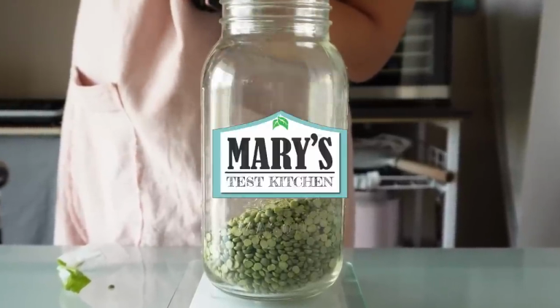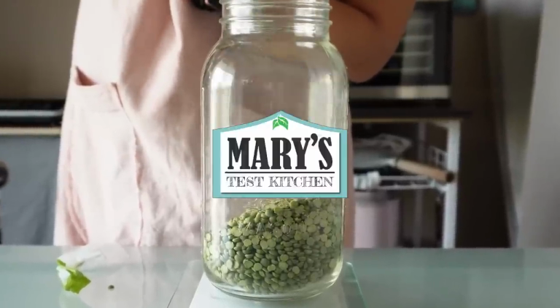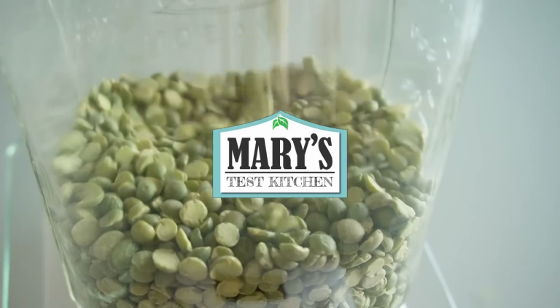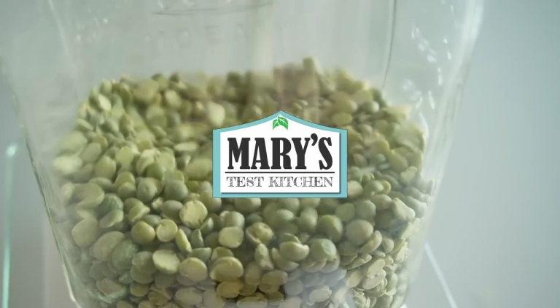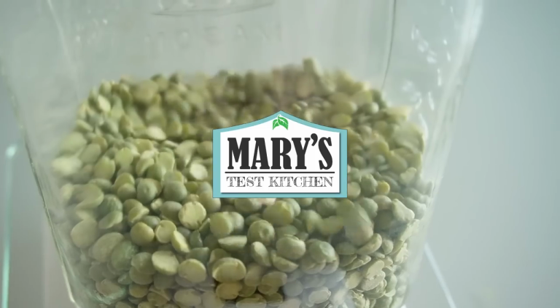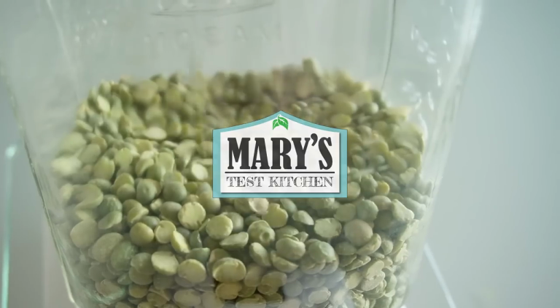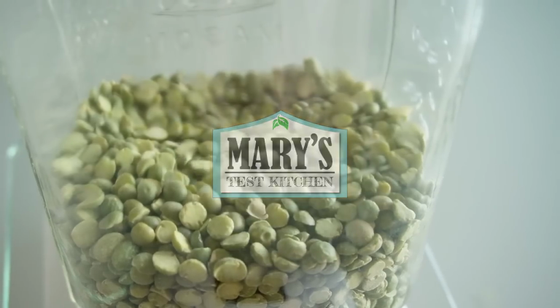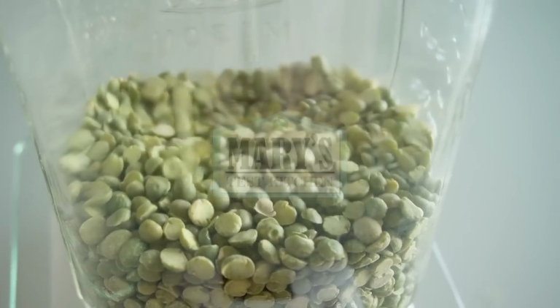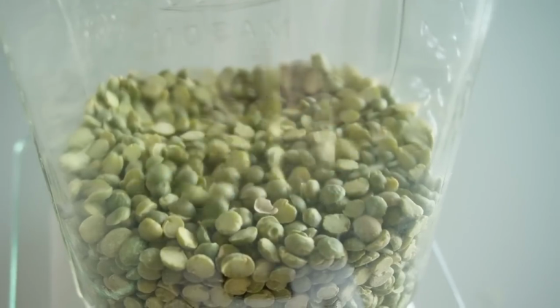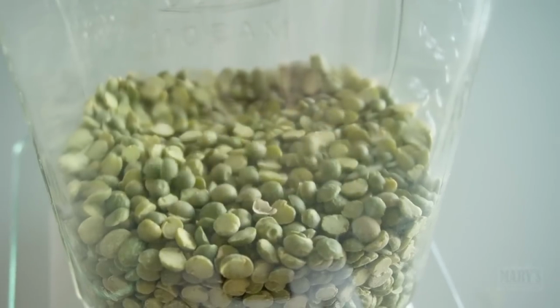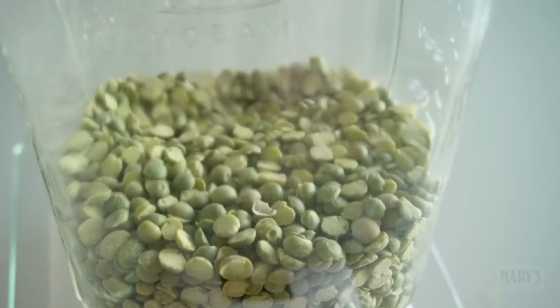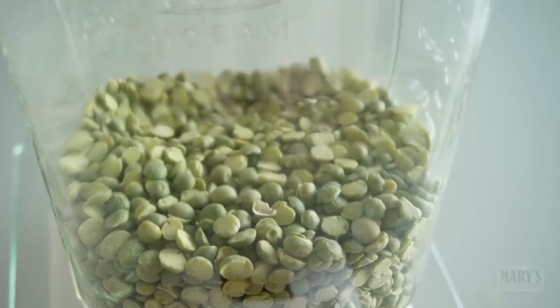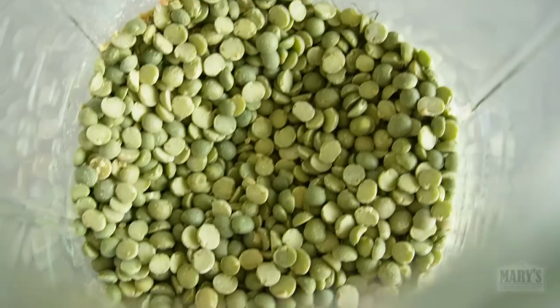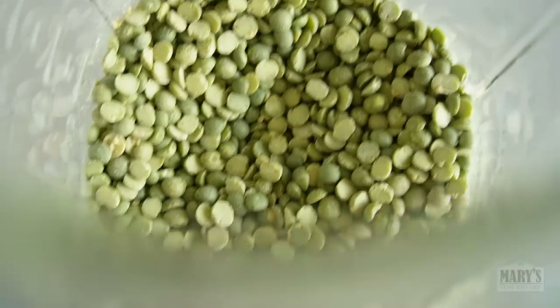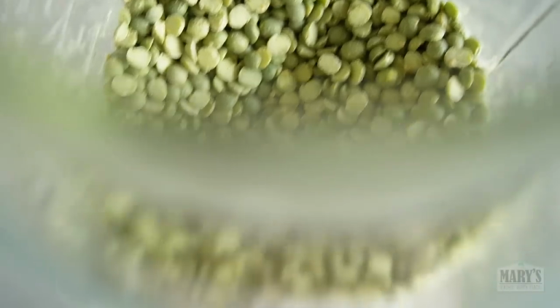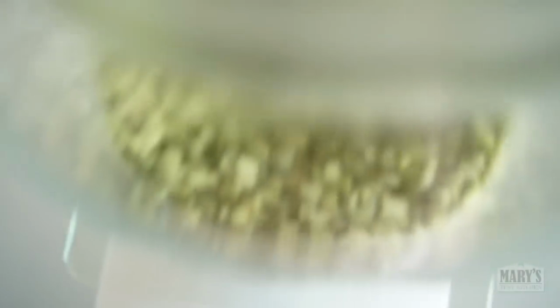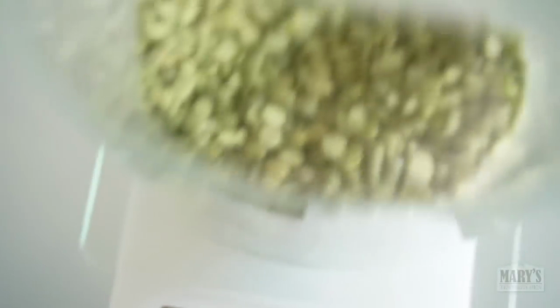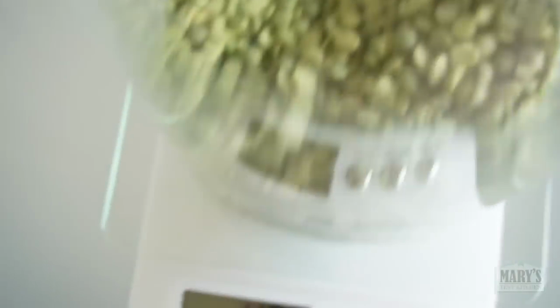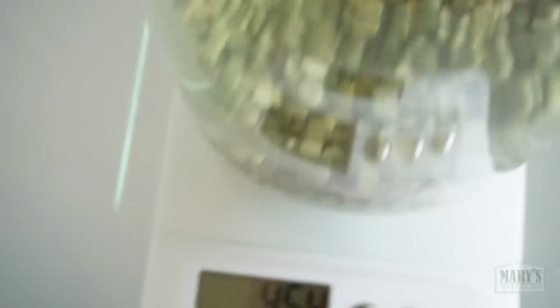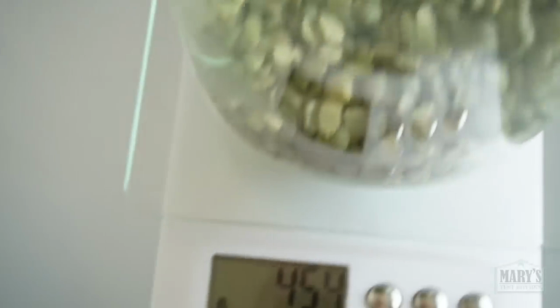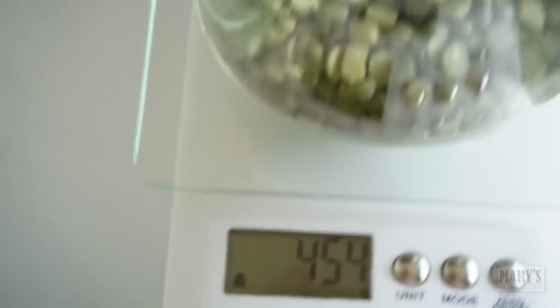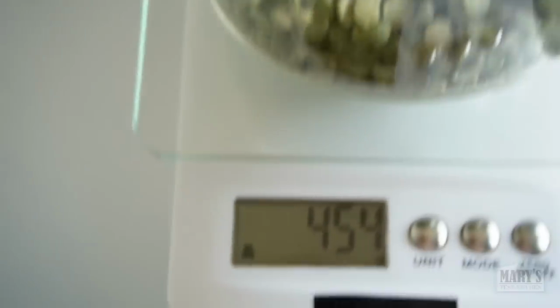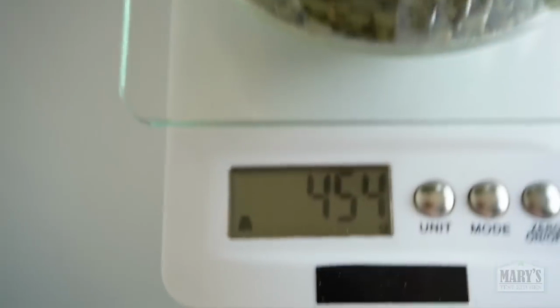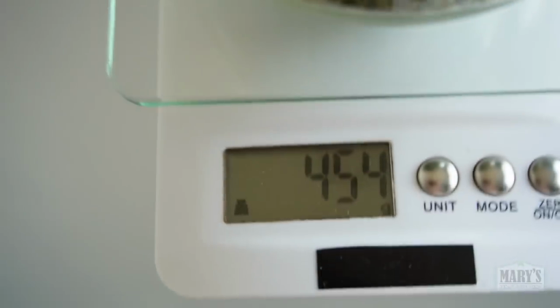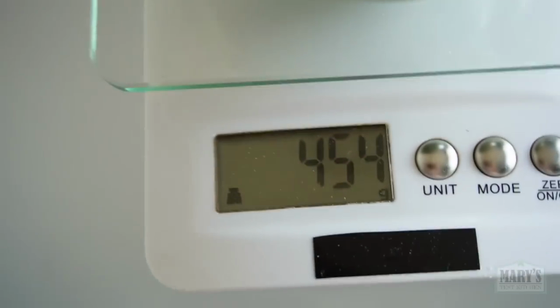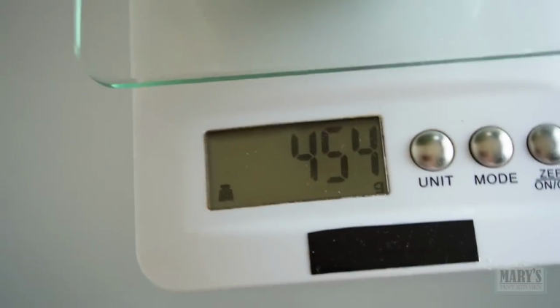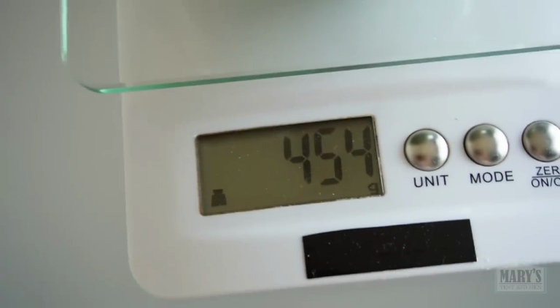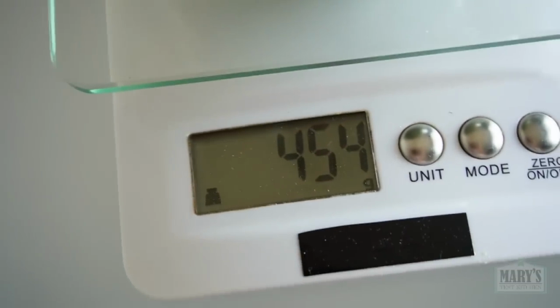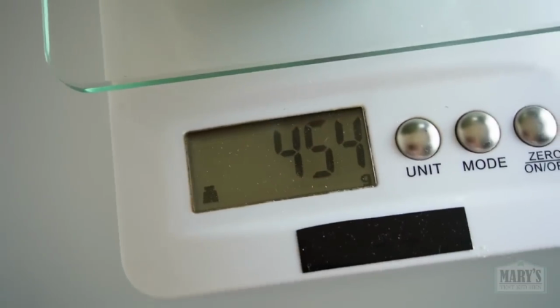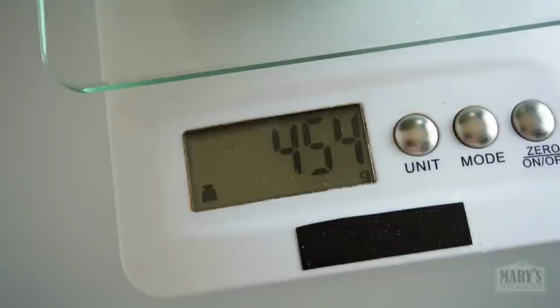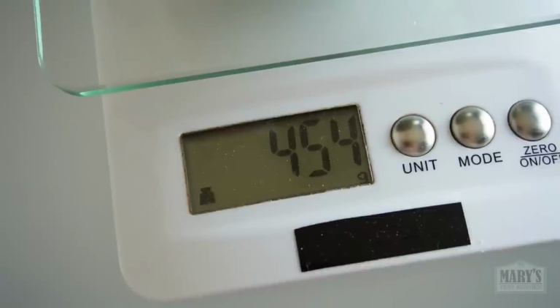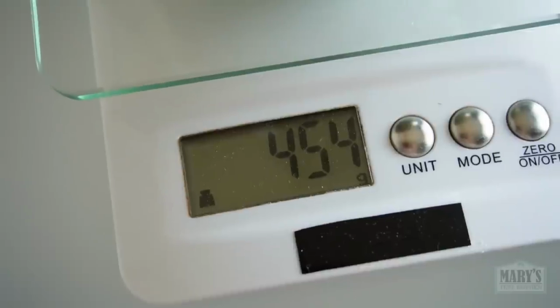I'm Mary and you're in my kitchen, so let's get started by soaking some dried split green peas.